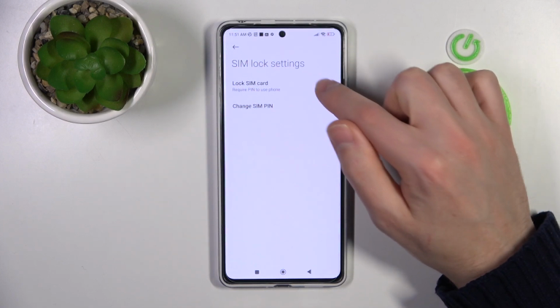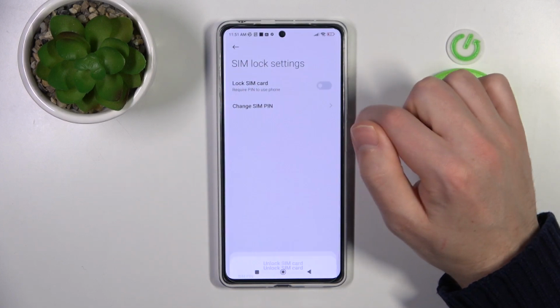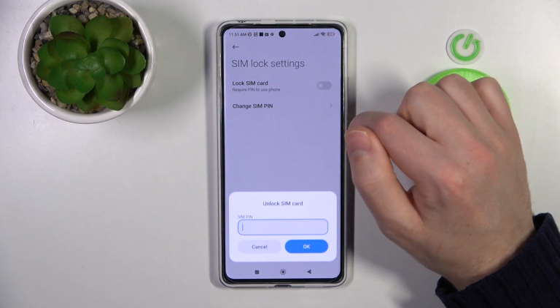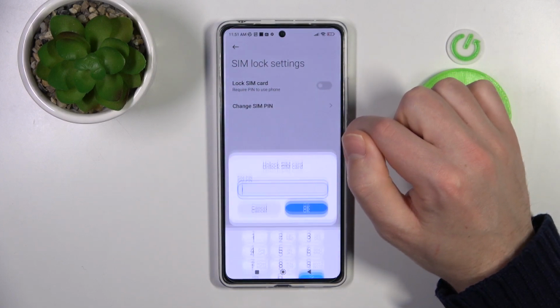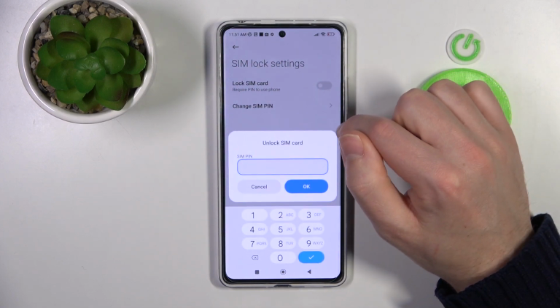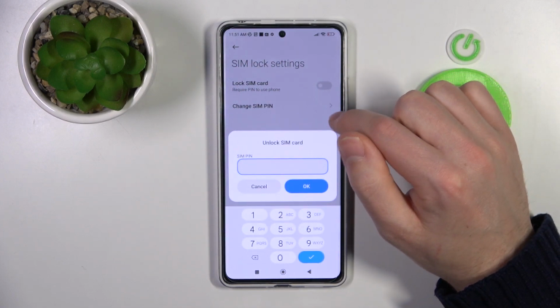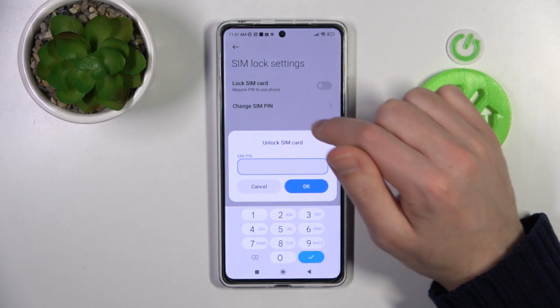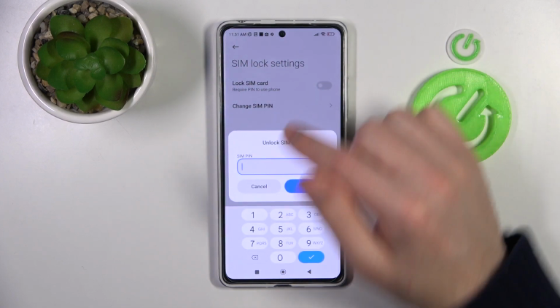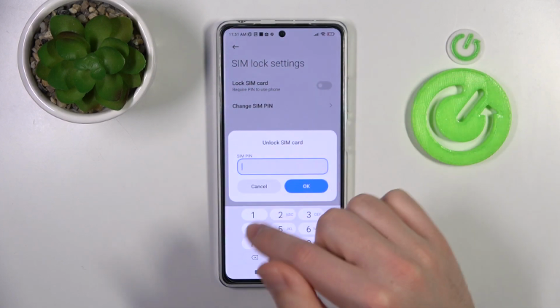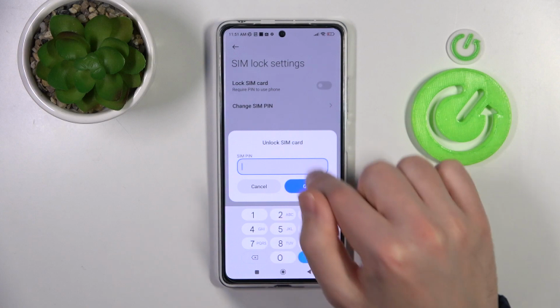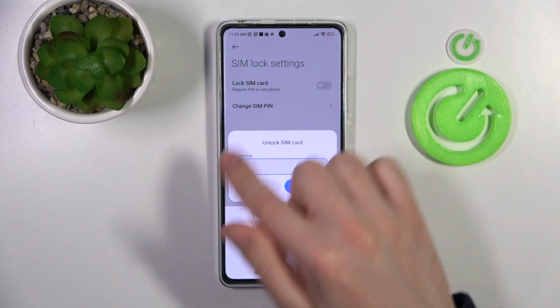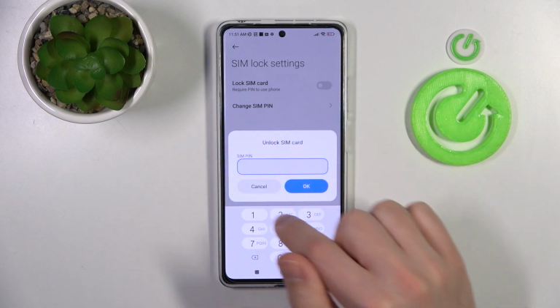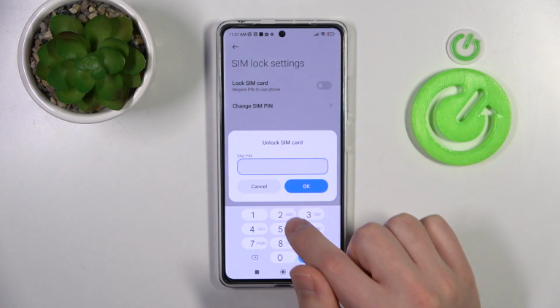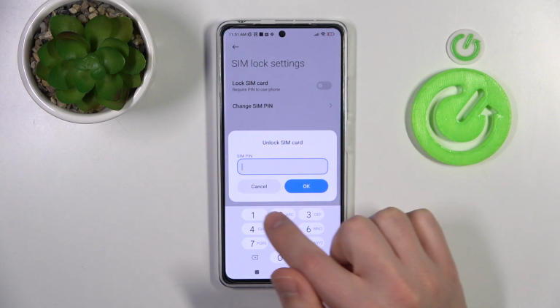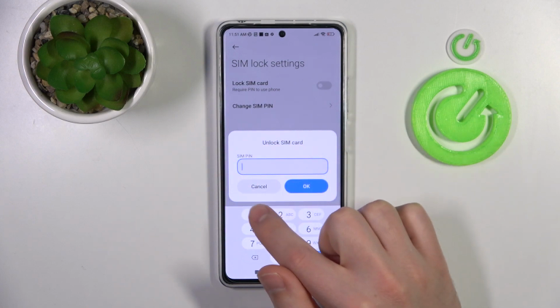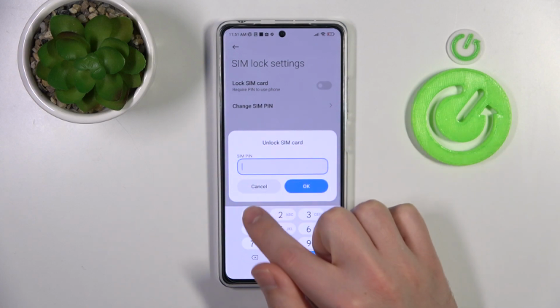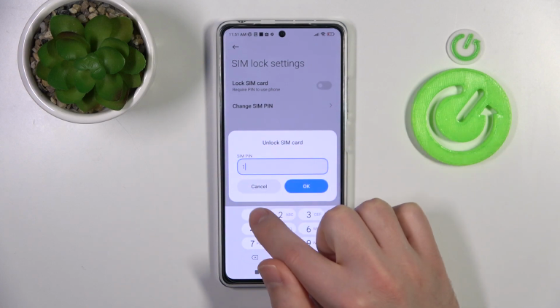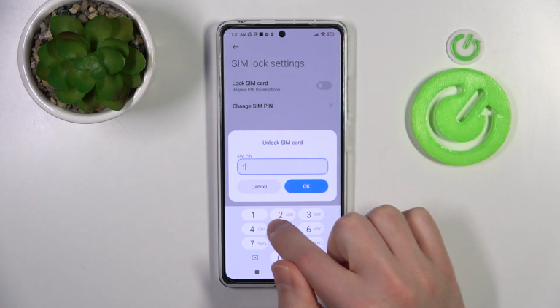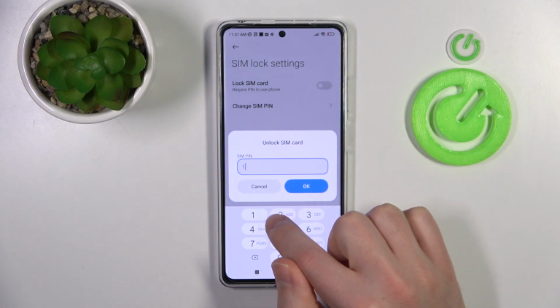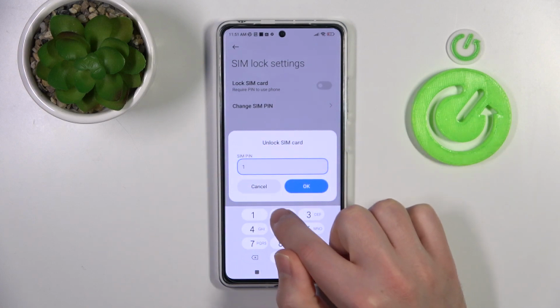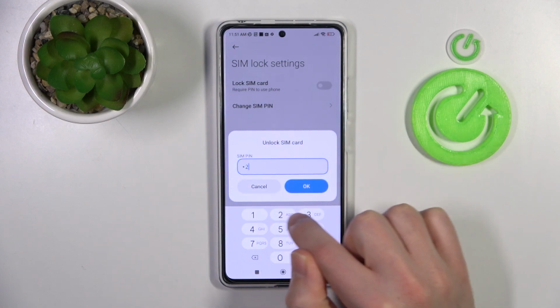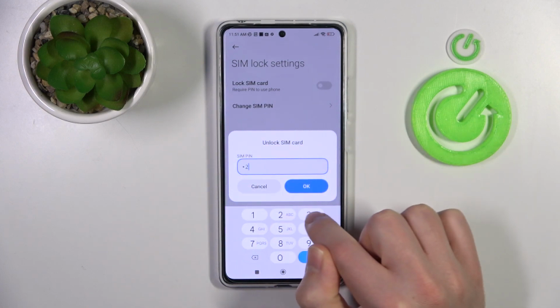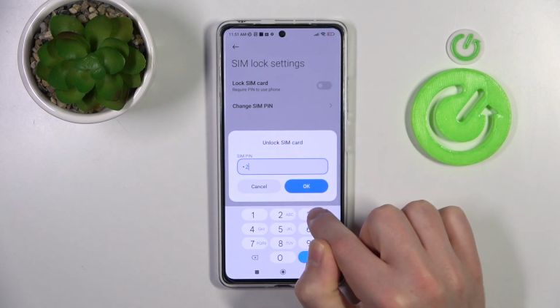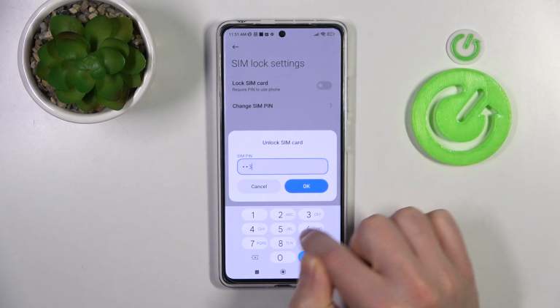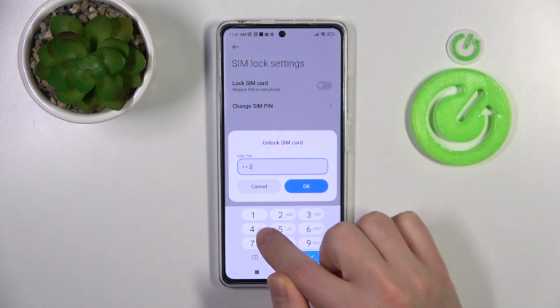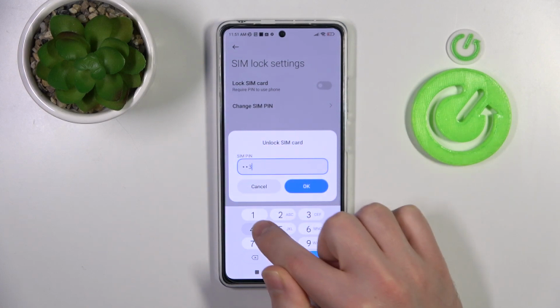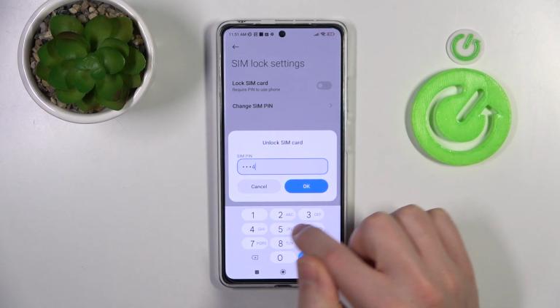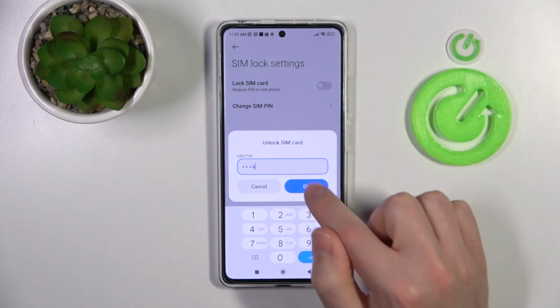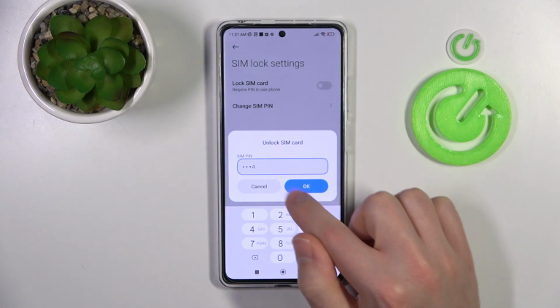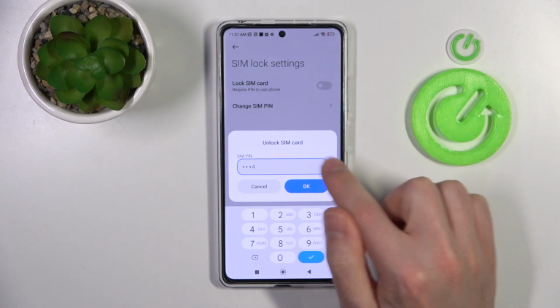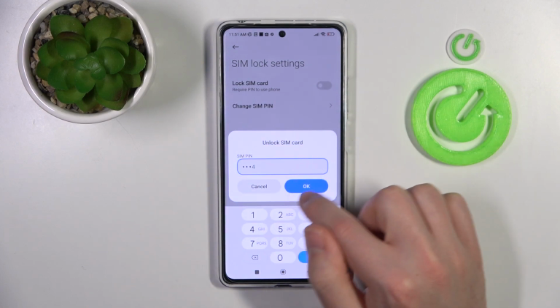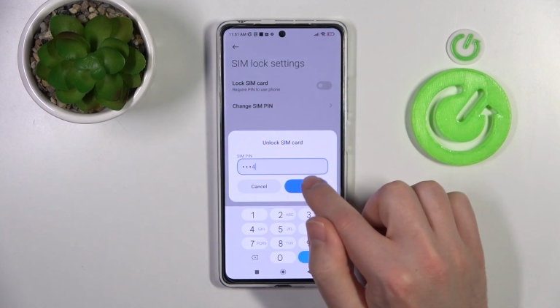Tap on the switcher, and to unlock your SIM card you need to enter your current PIN and tap OK.